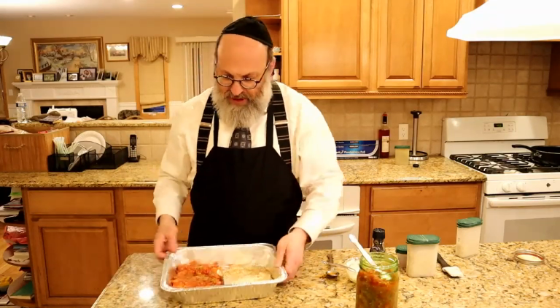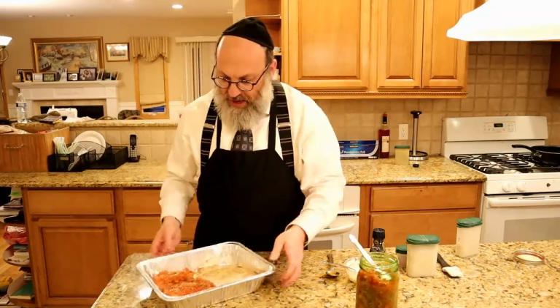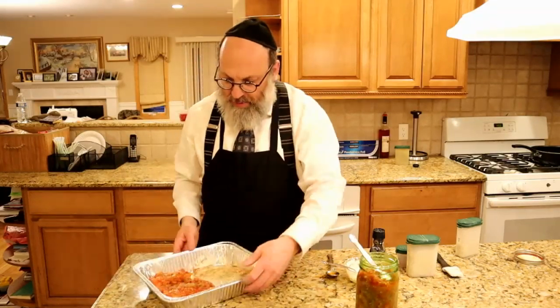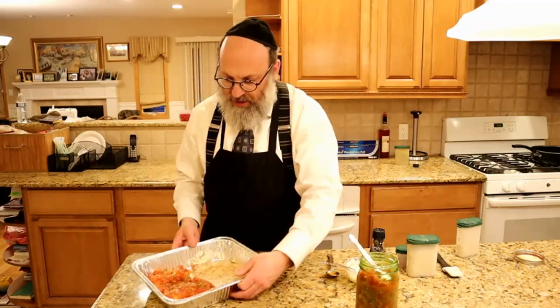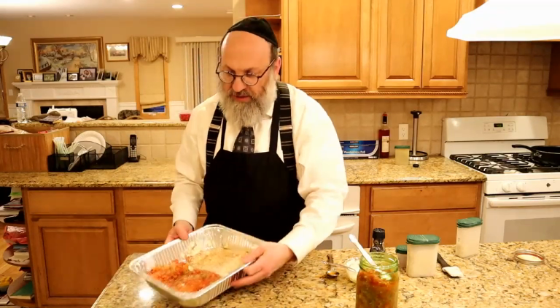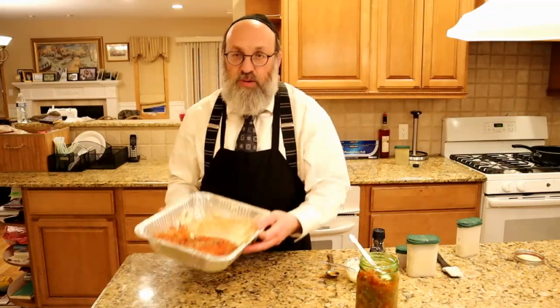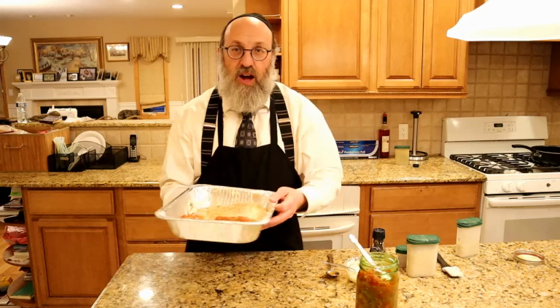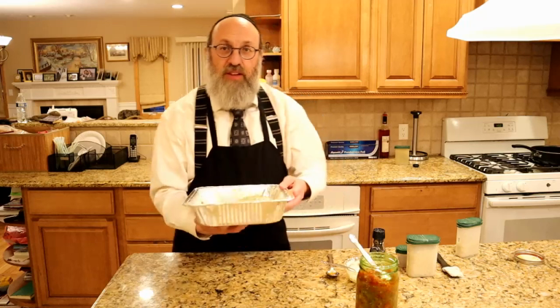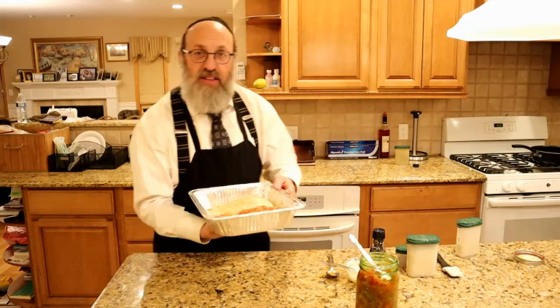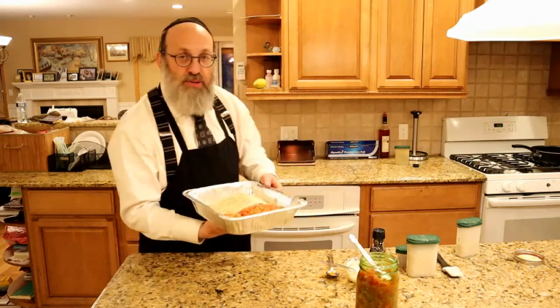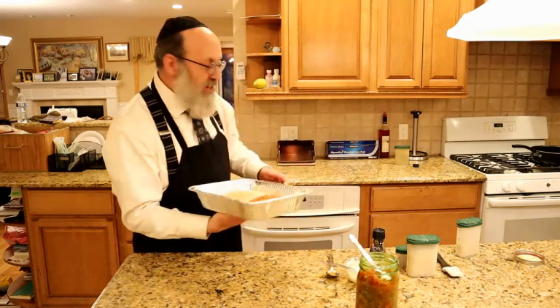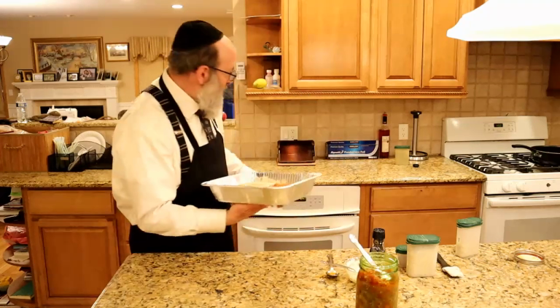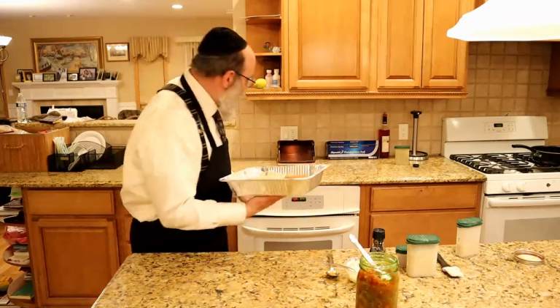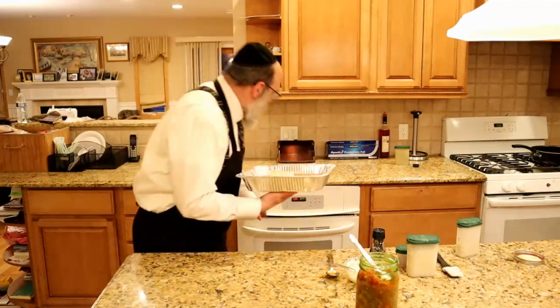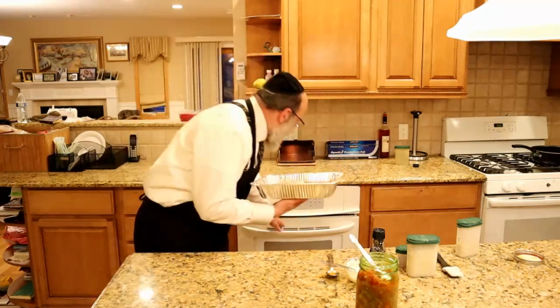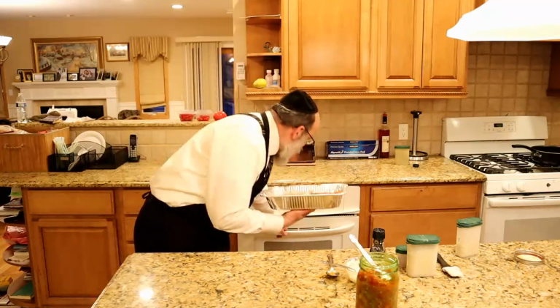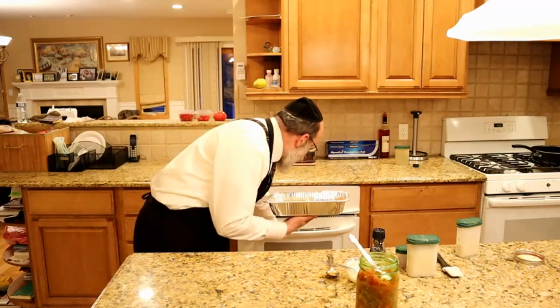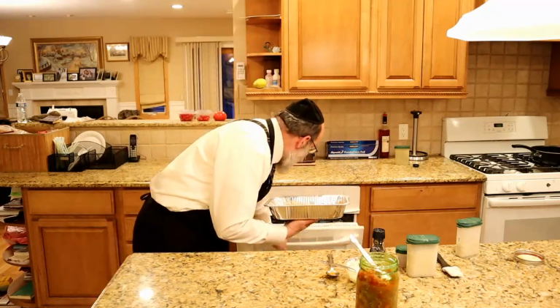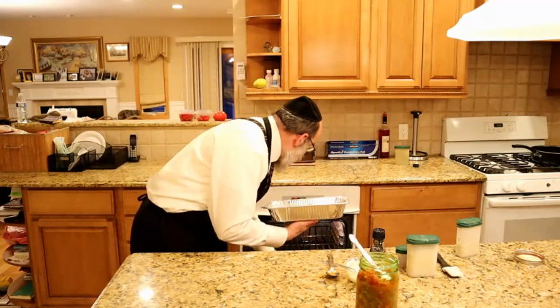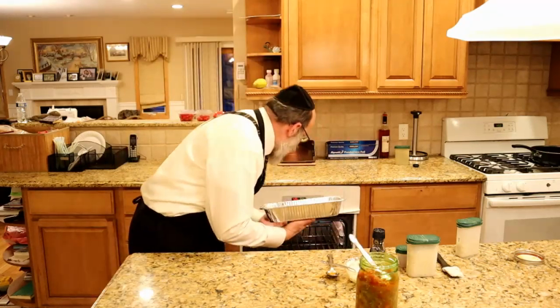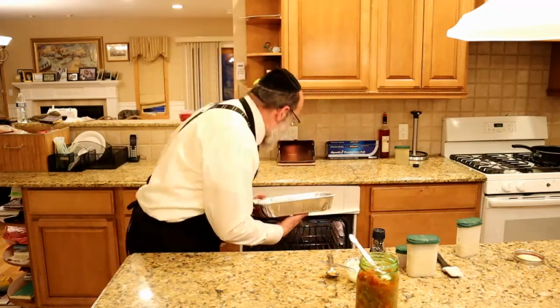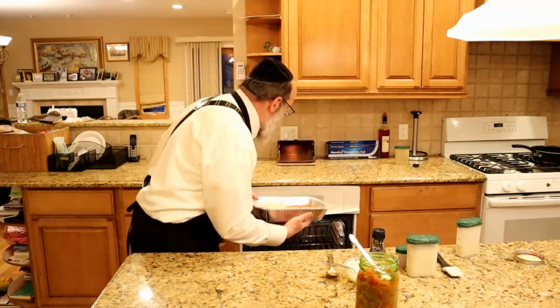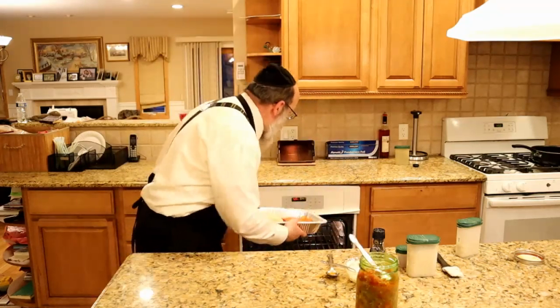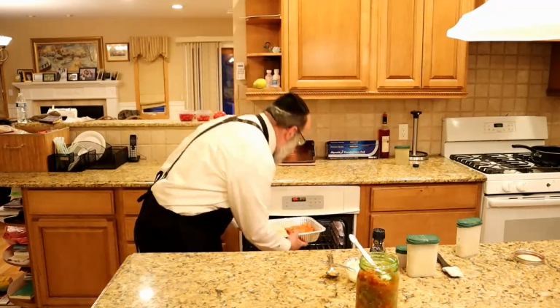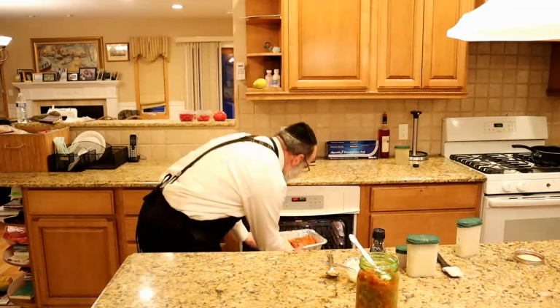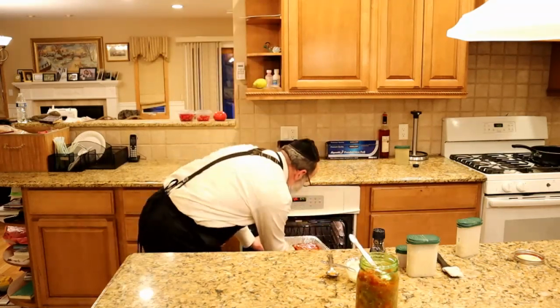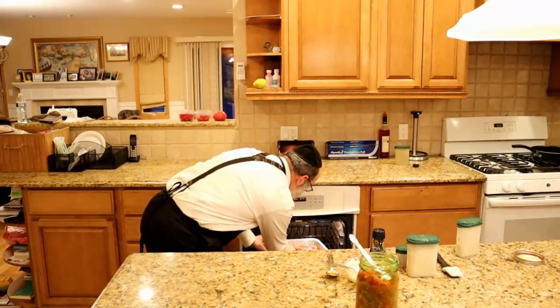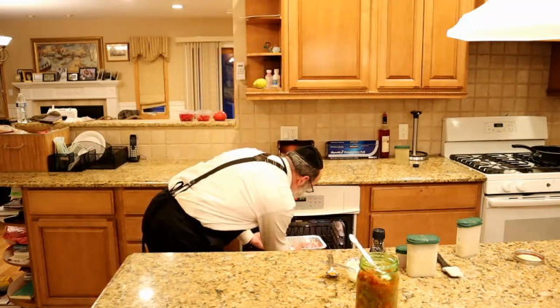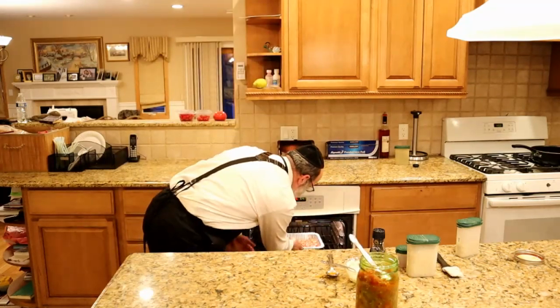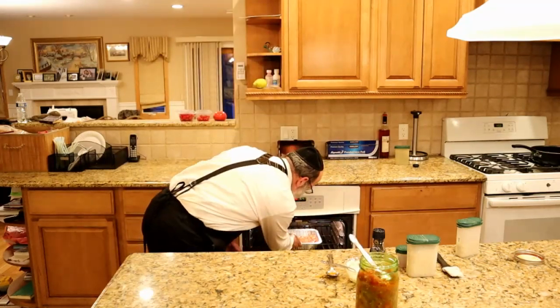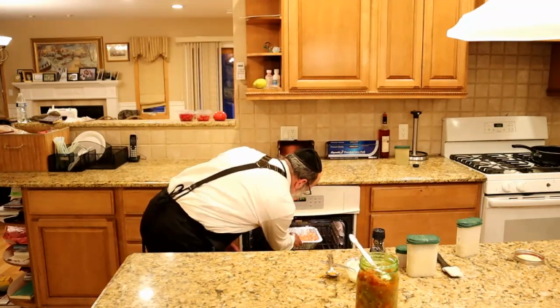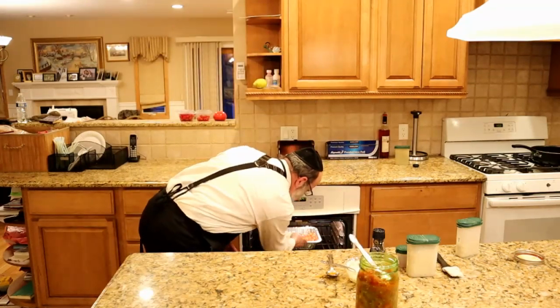I'm putting this into an oven preheated at 435 degrees. That's going to go in there for about 20 minutes.